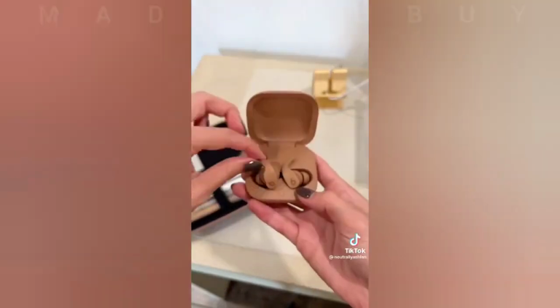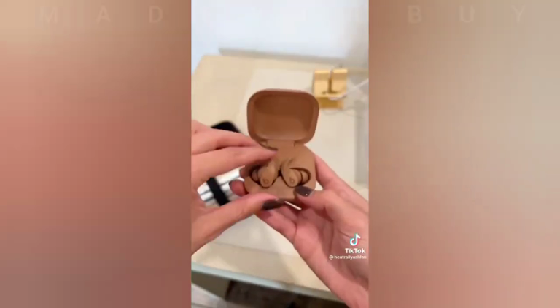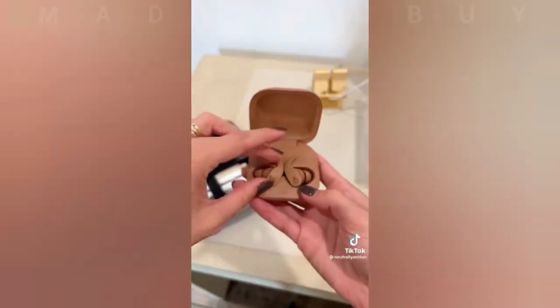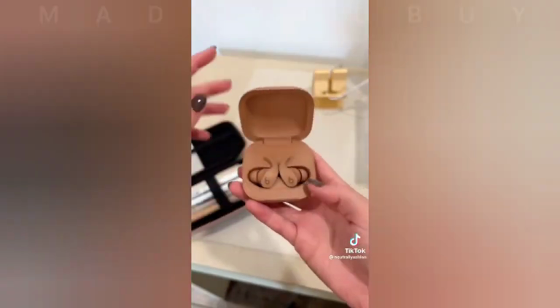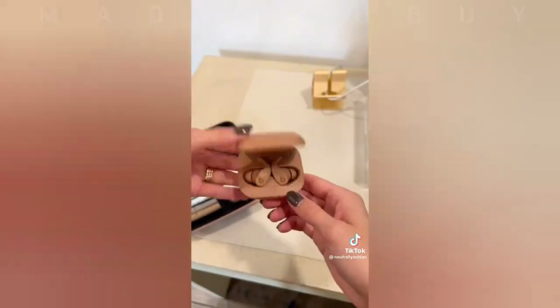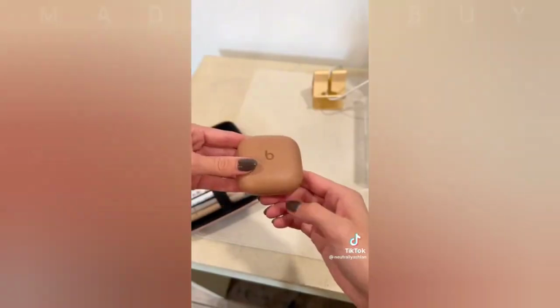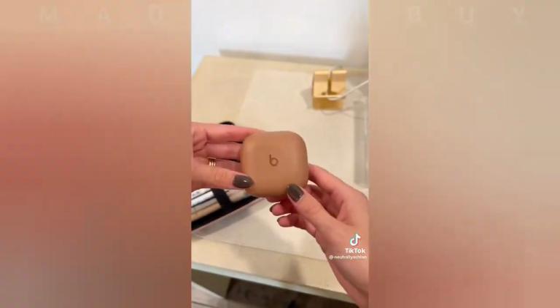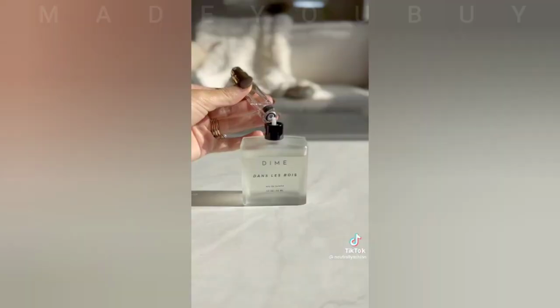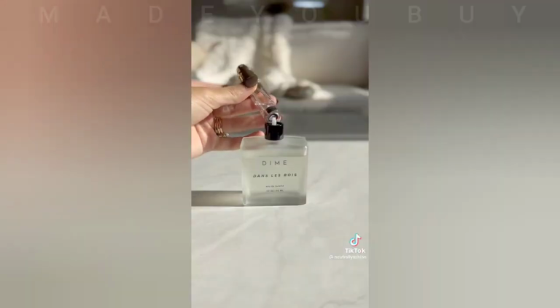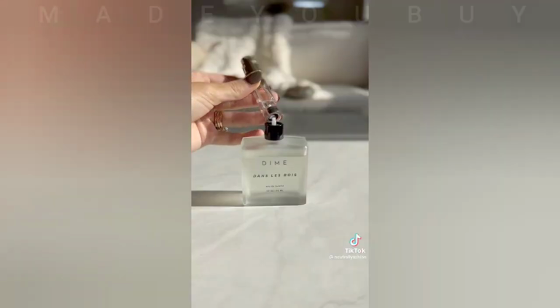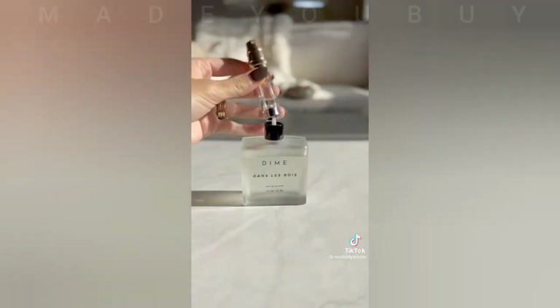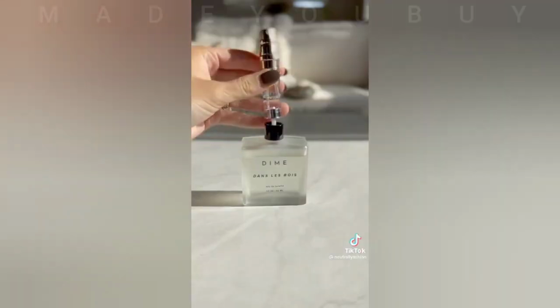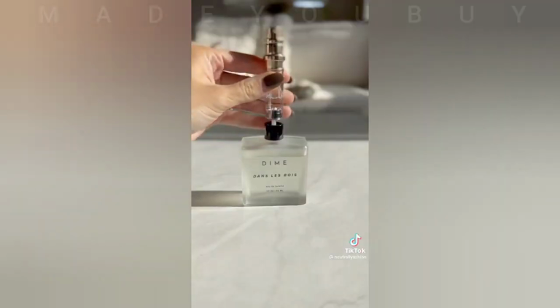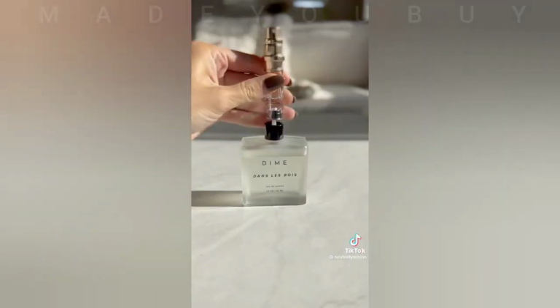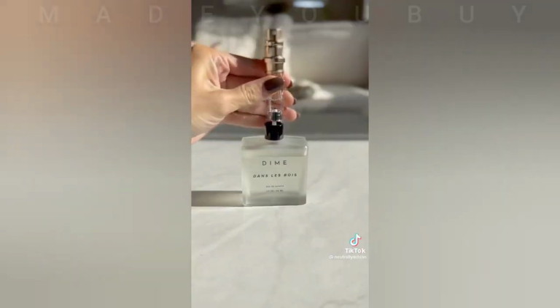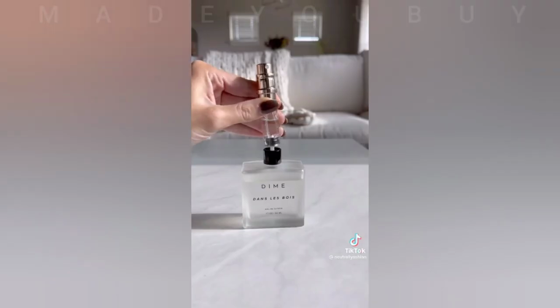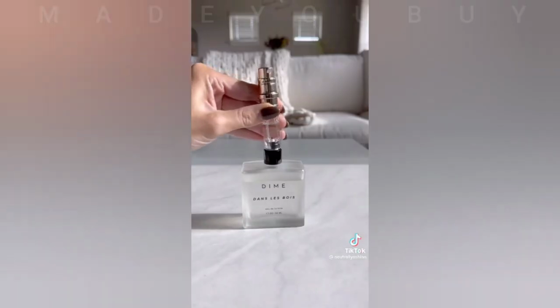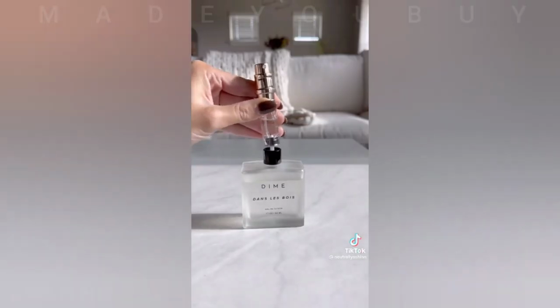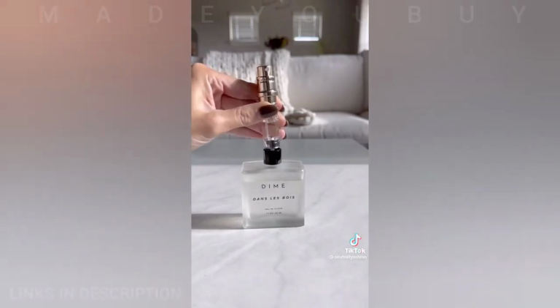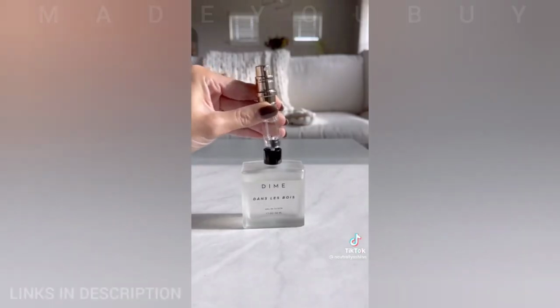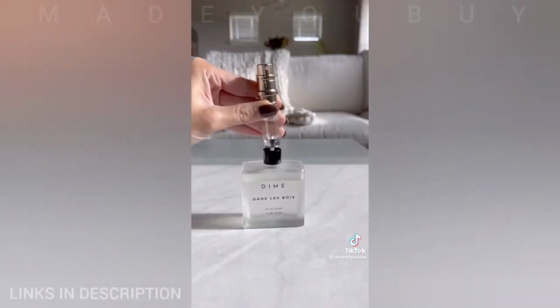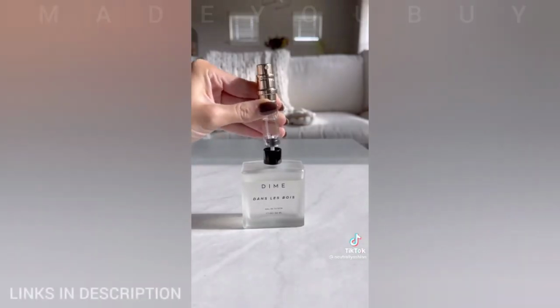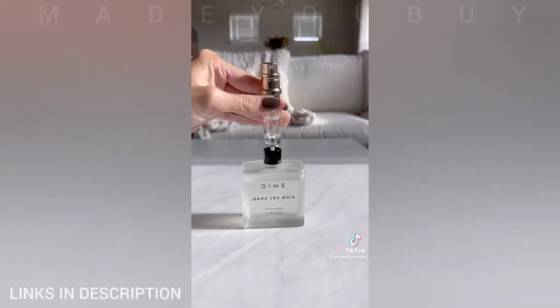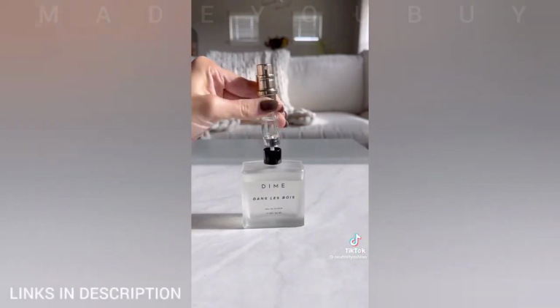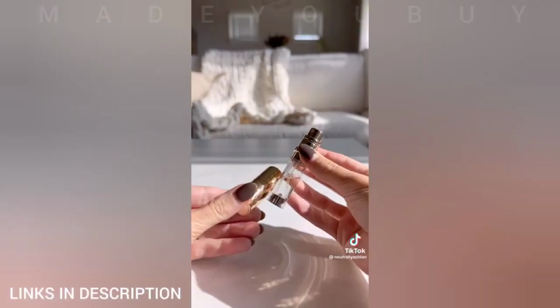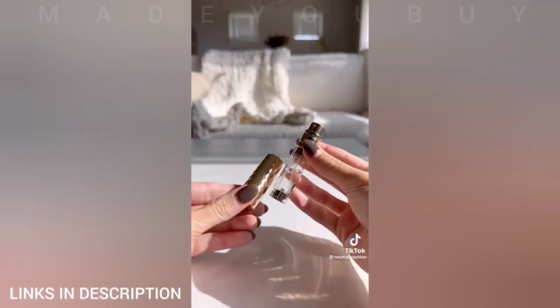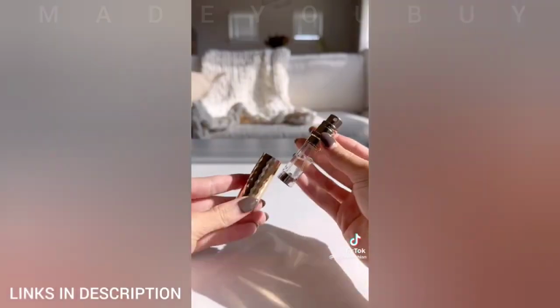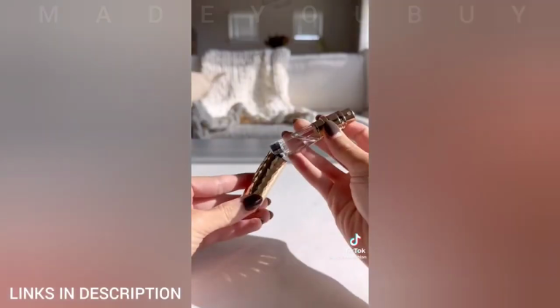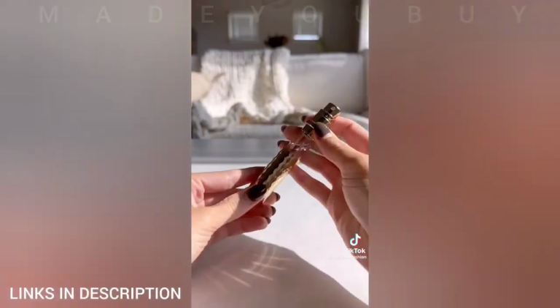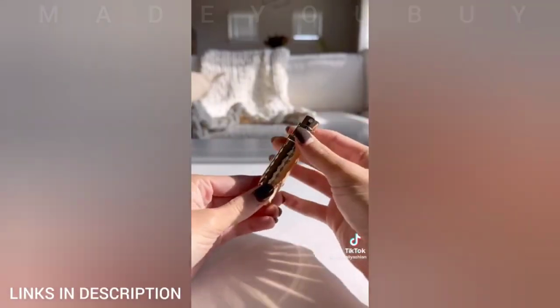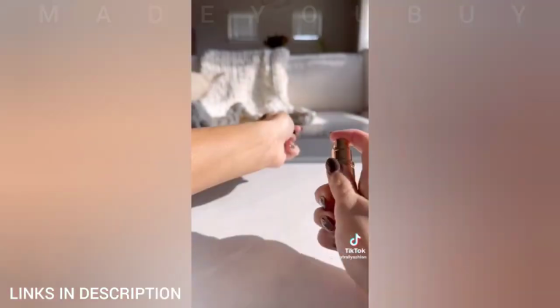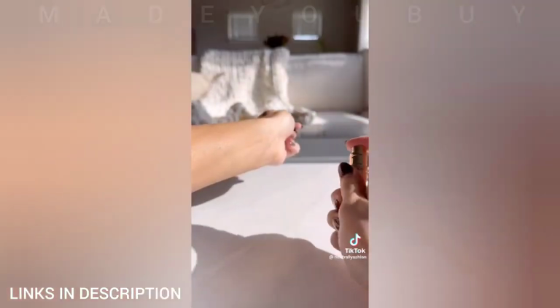Next is a travel bottle for perfume or cologne that allows you to pump perfume out of the original bottles directly into these mini ones.